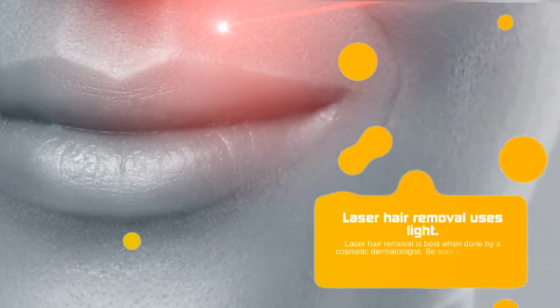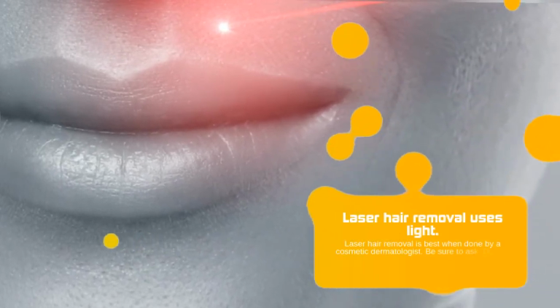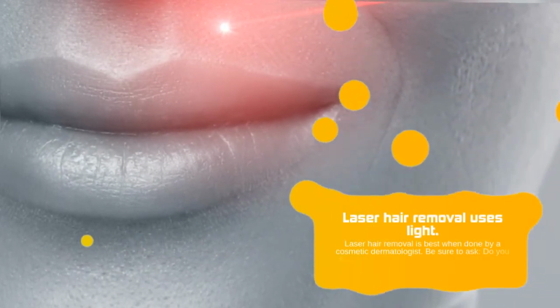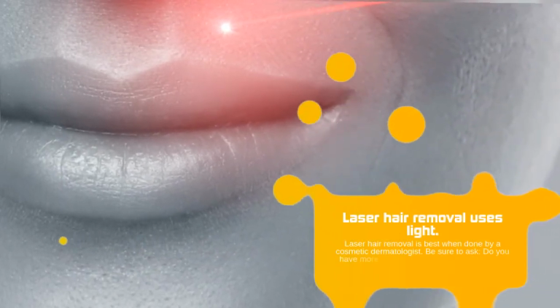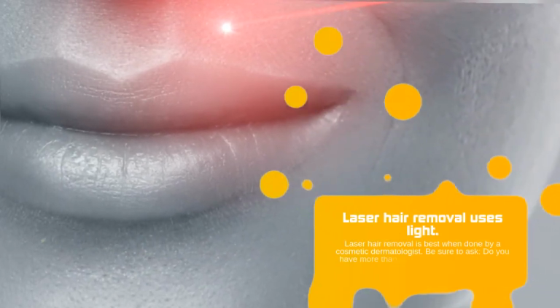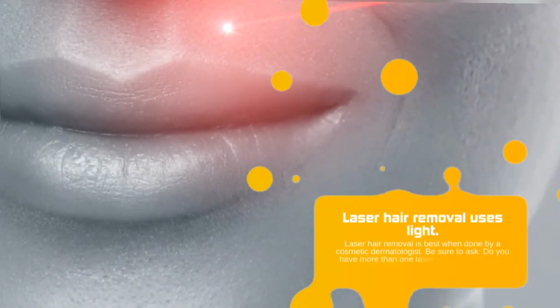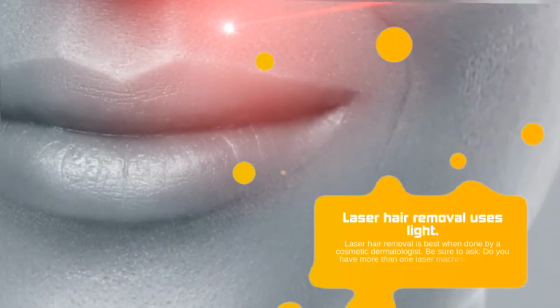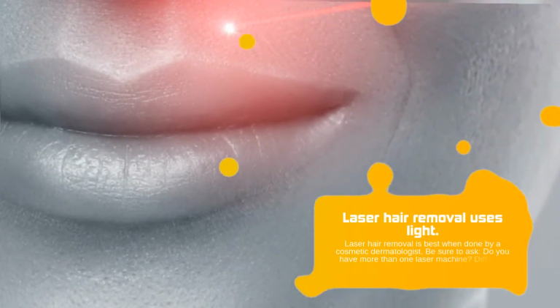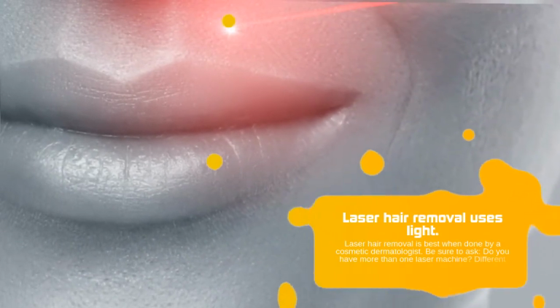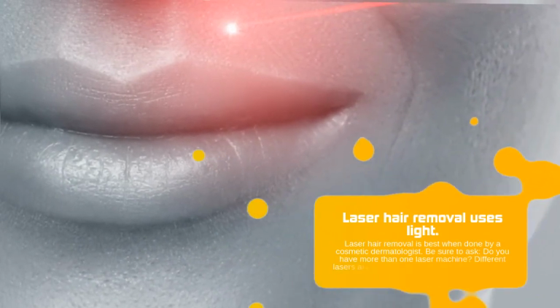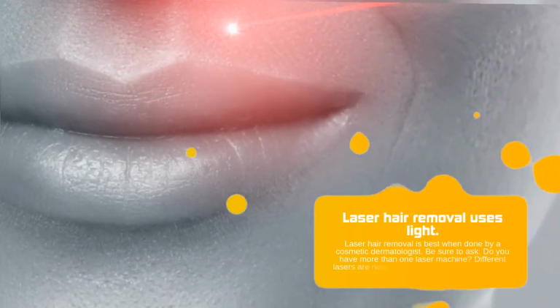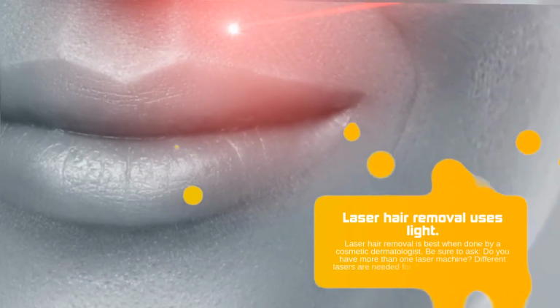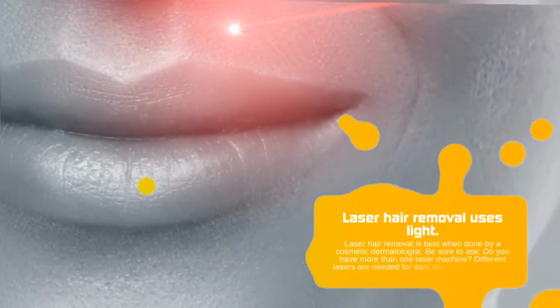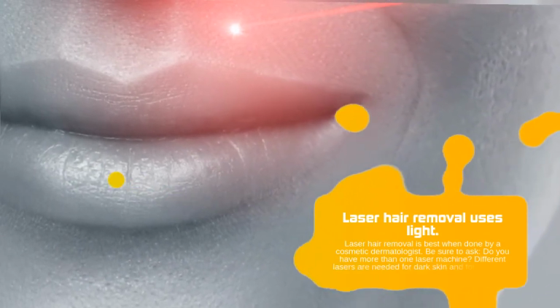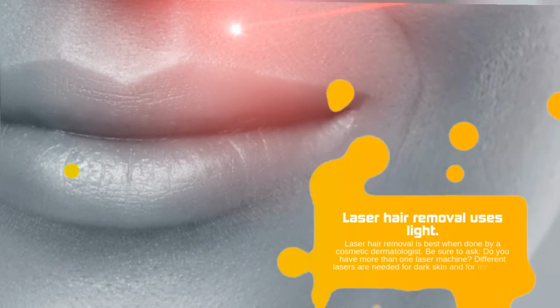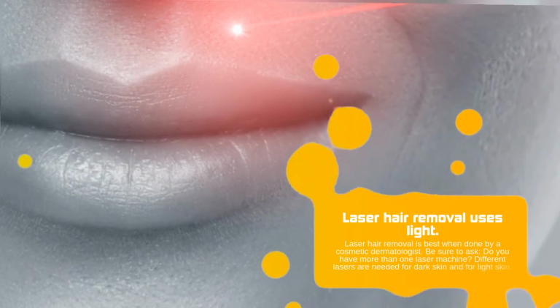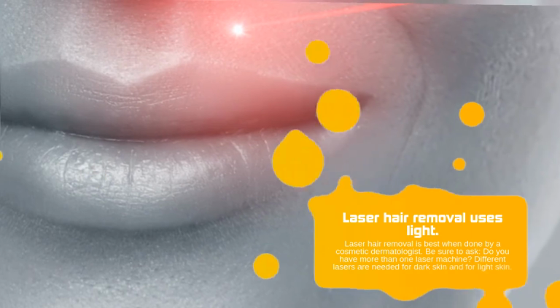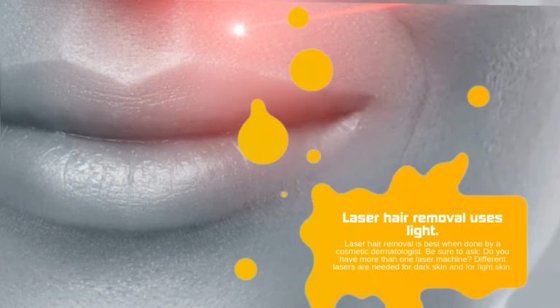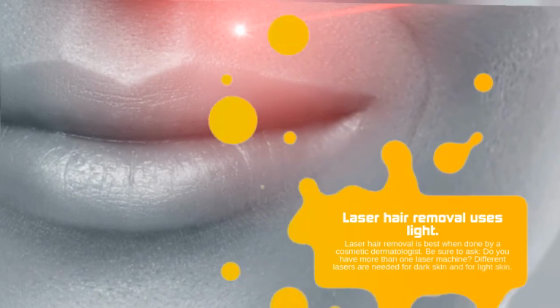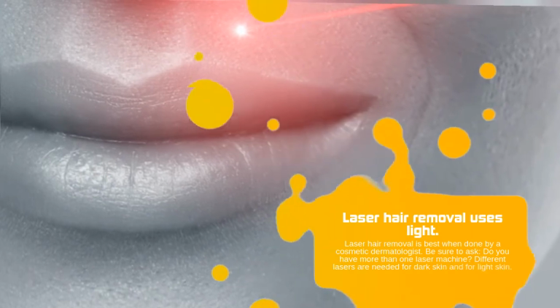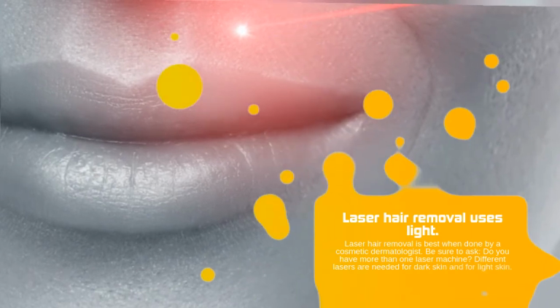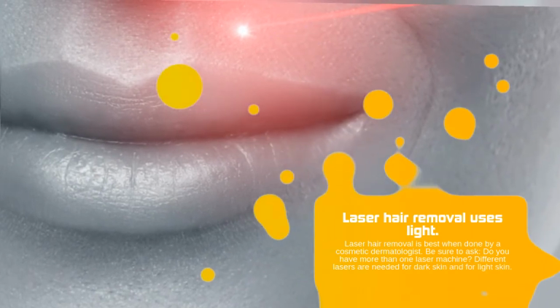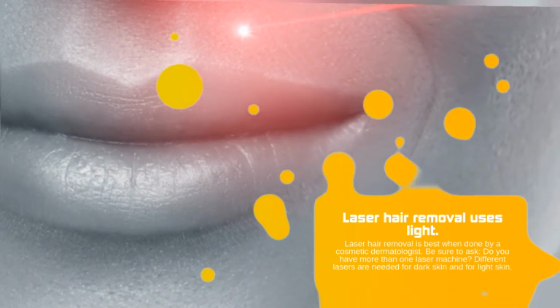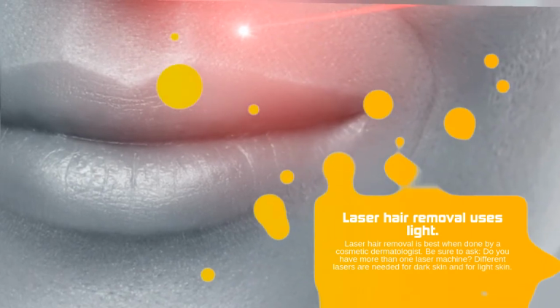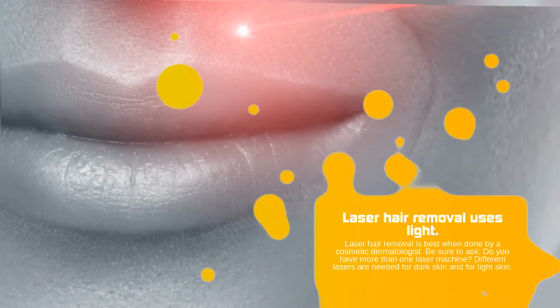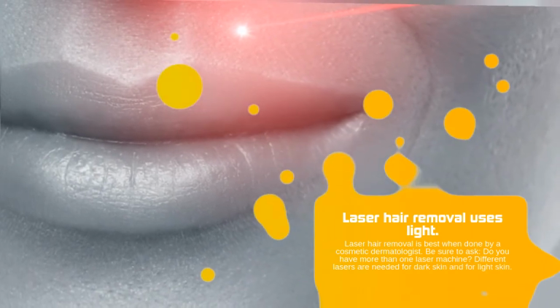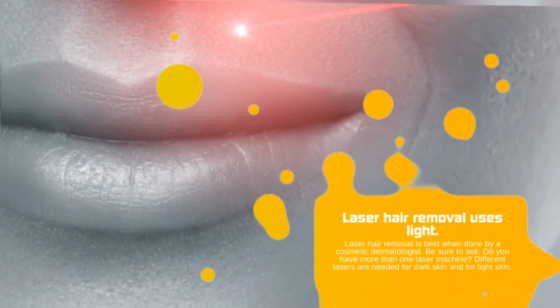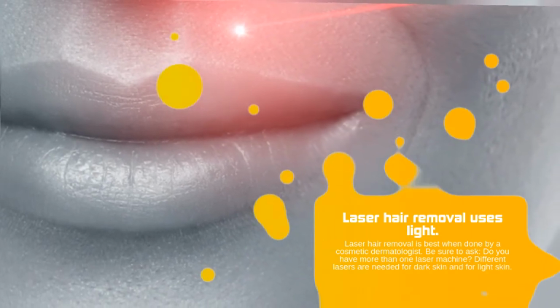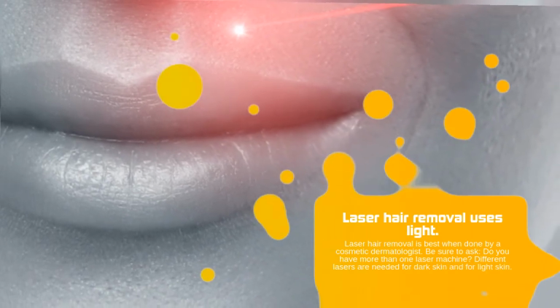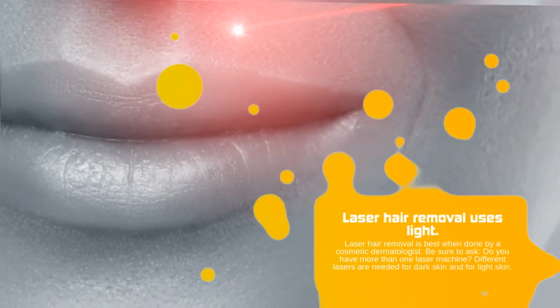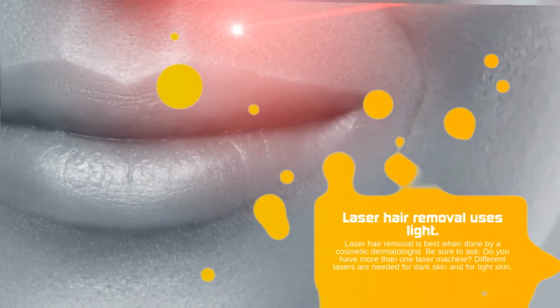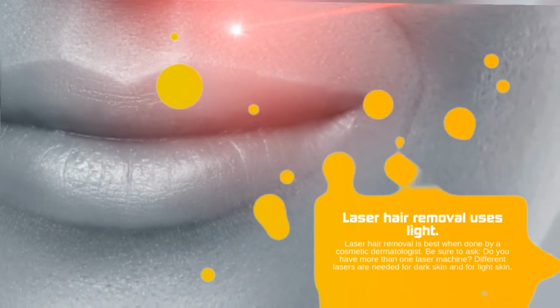Be sure to ask: do you have more than one laser machine? Different lasers are needed for dark skin and for light skin.